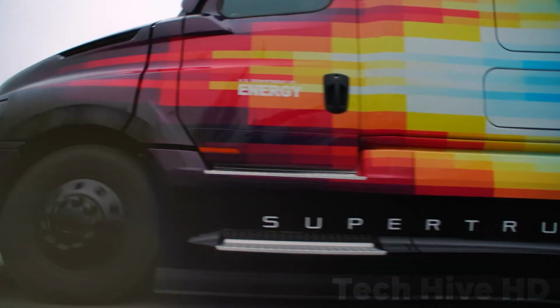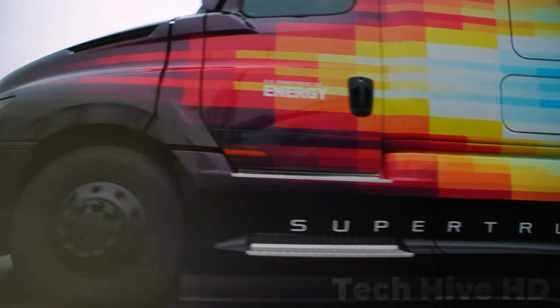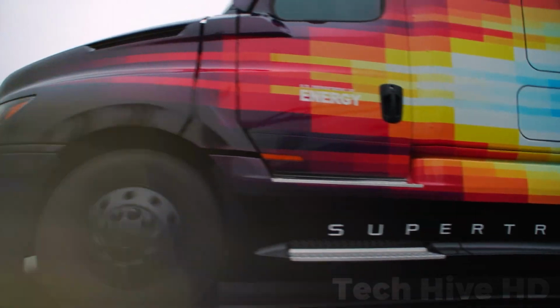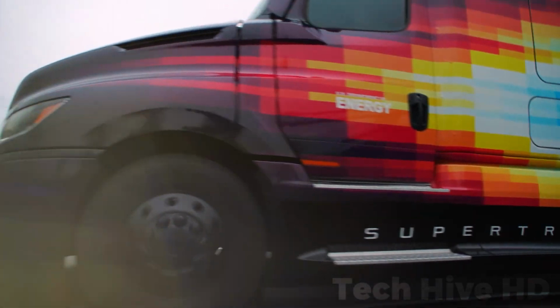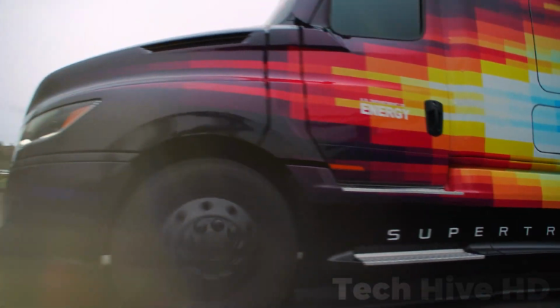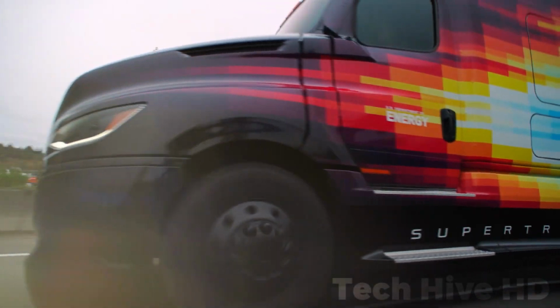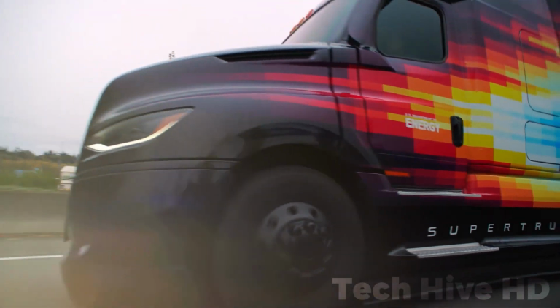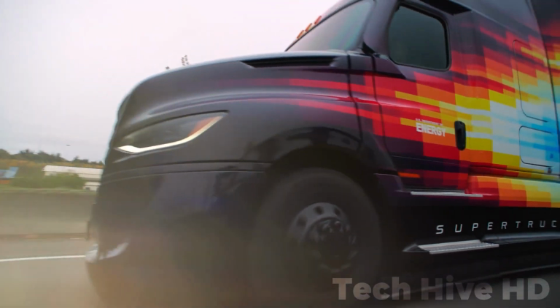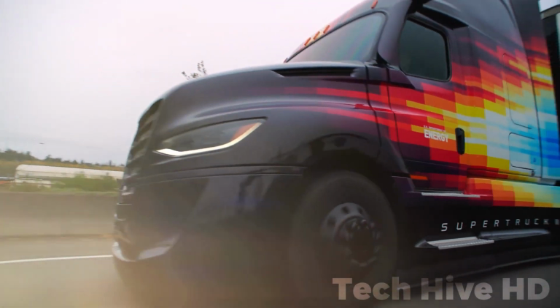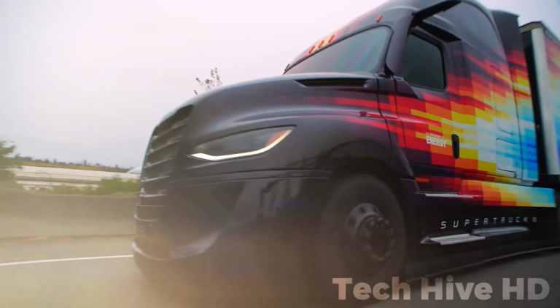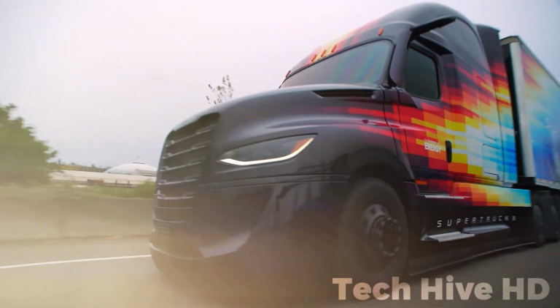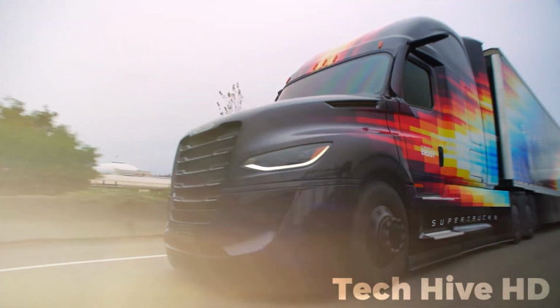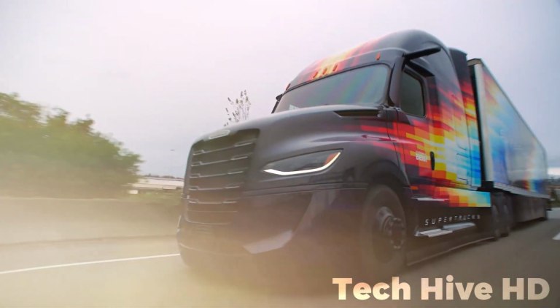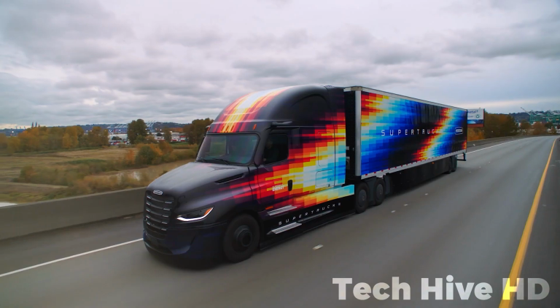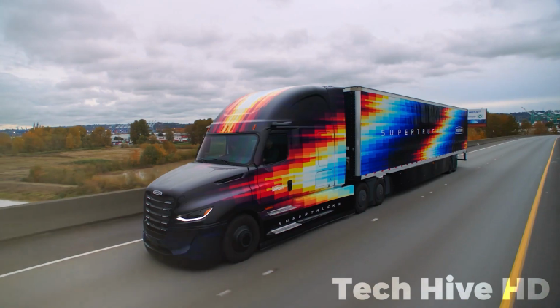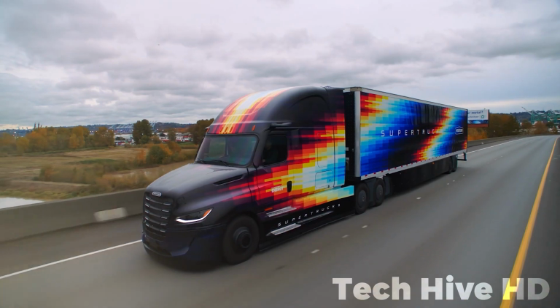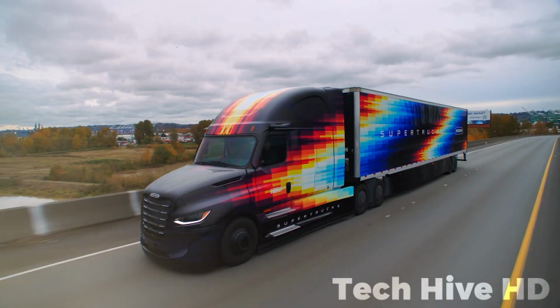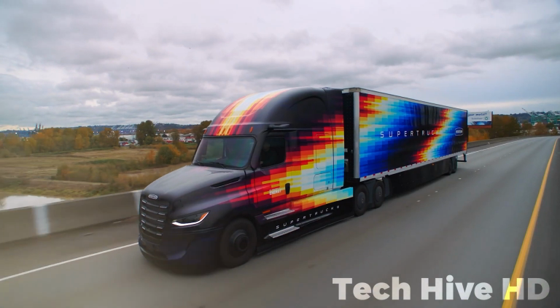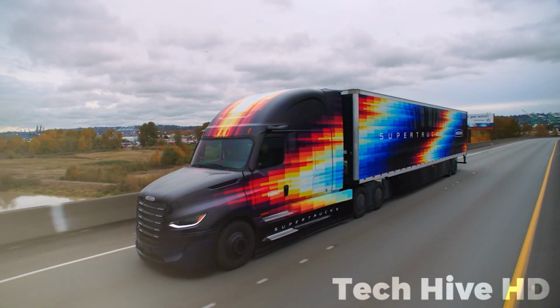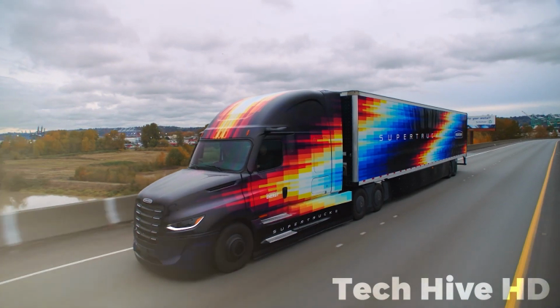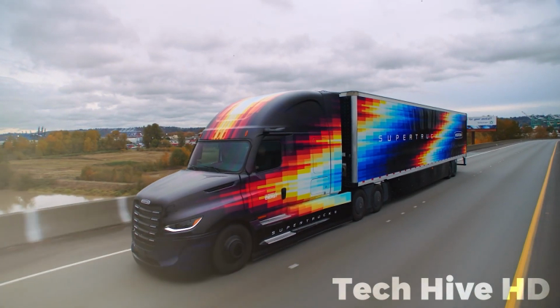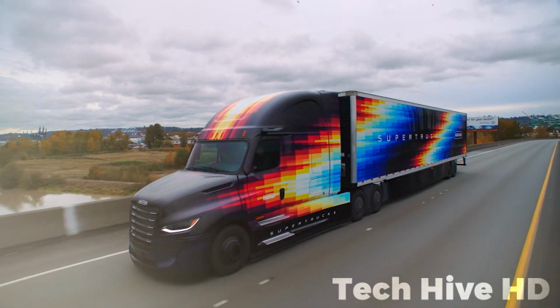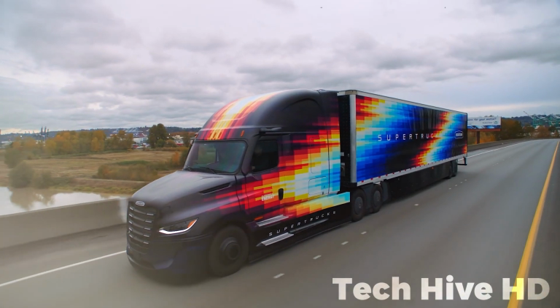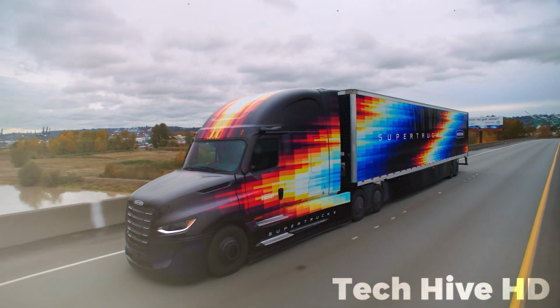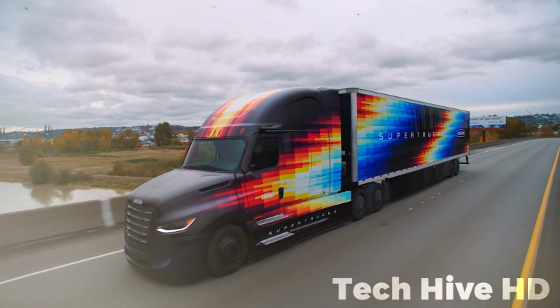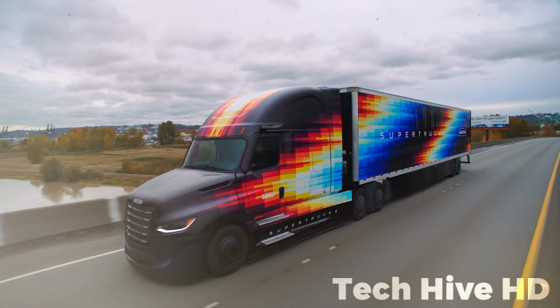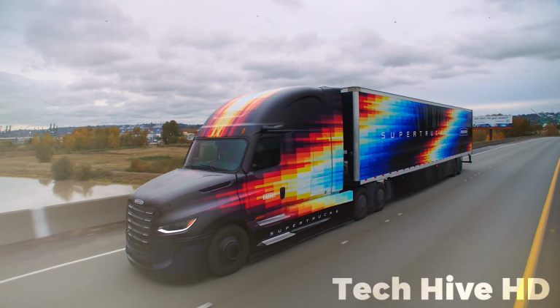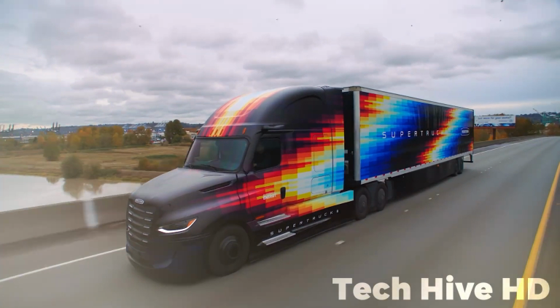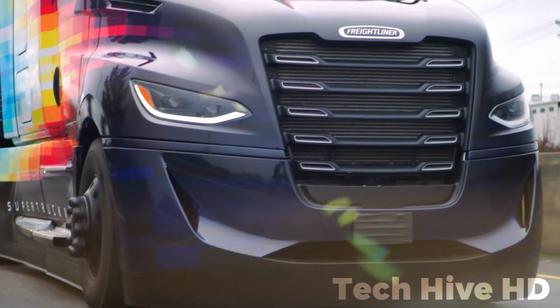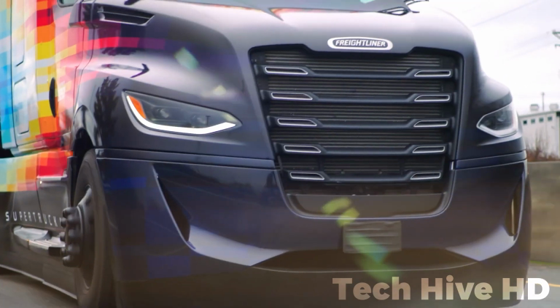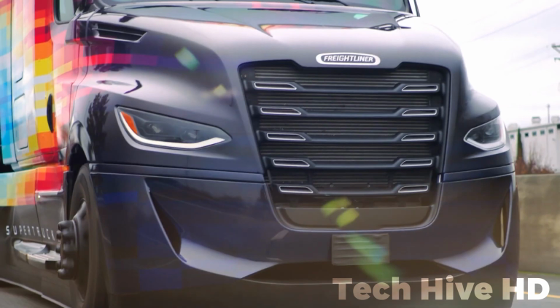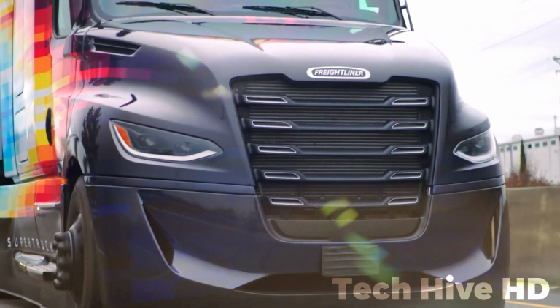Plus, it offers a 50% more efficient AC system, ensuring a comfortable ride without sacrificing efficiency.